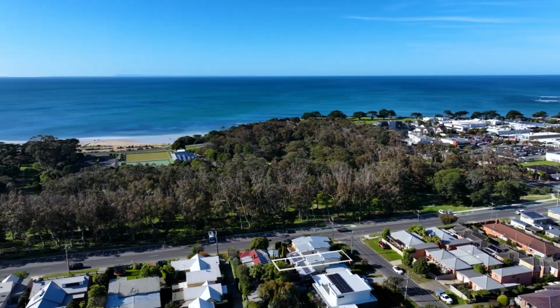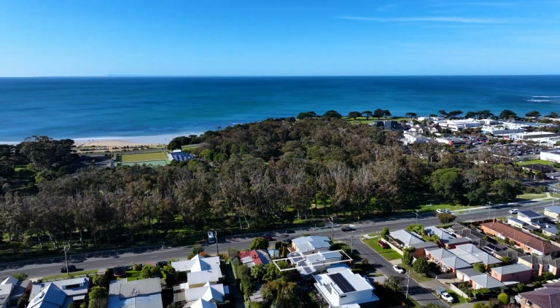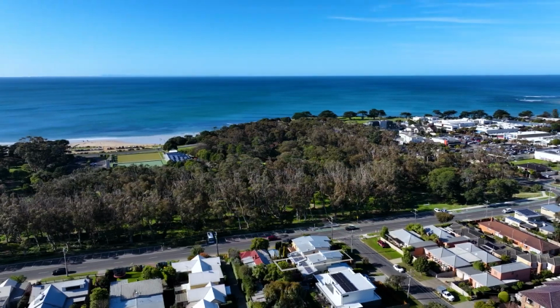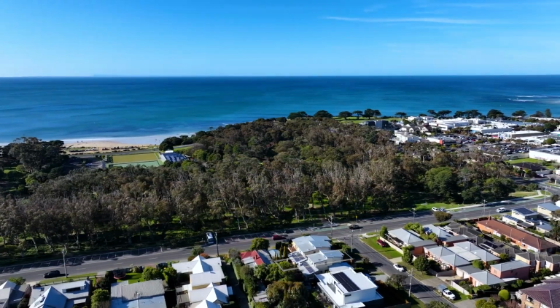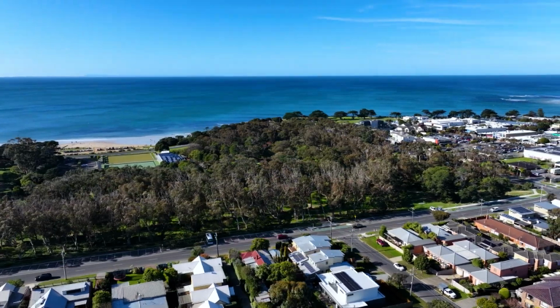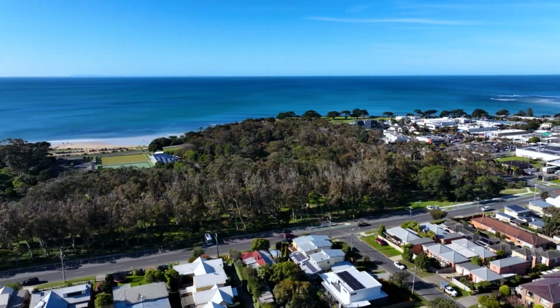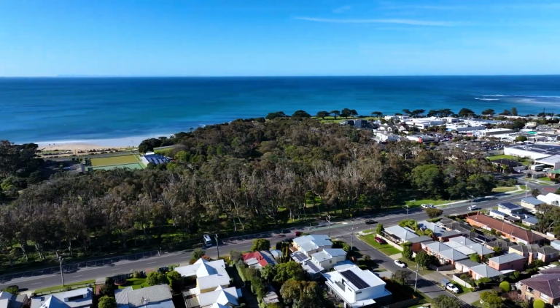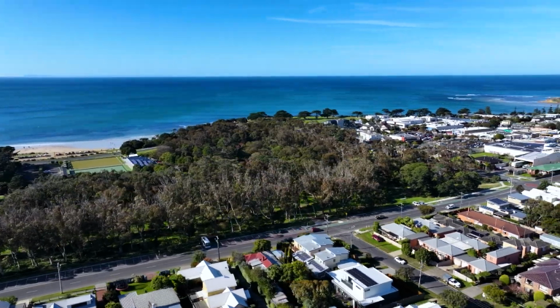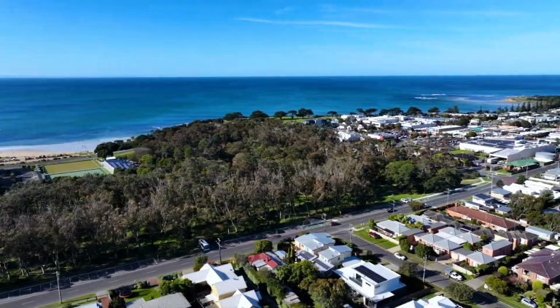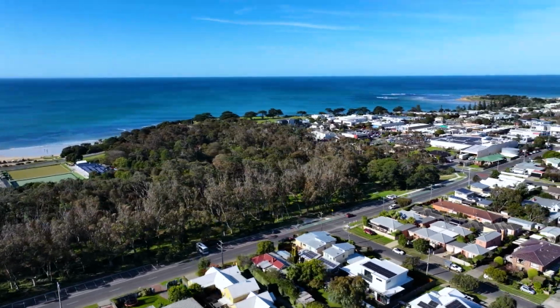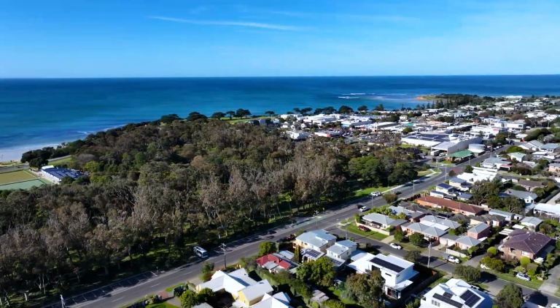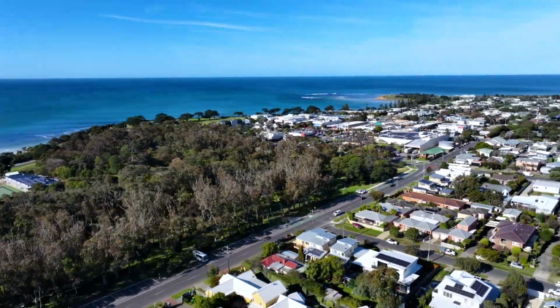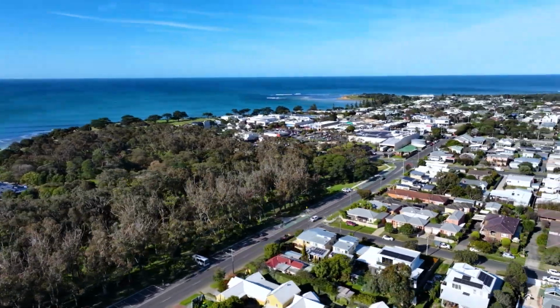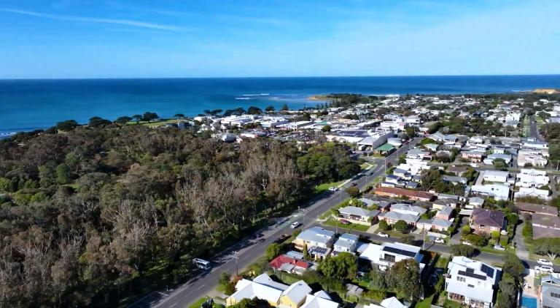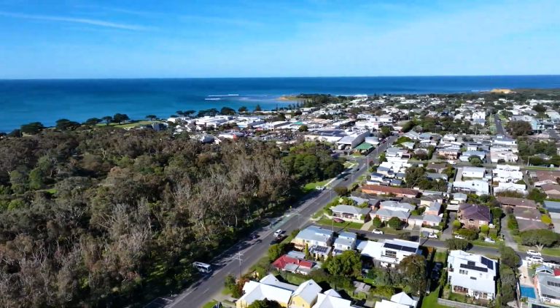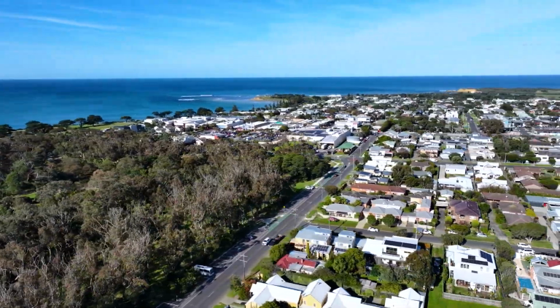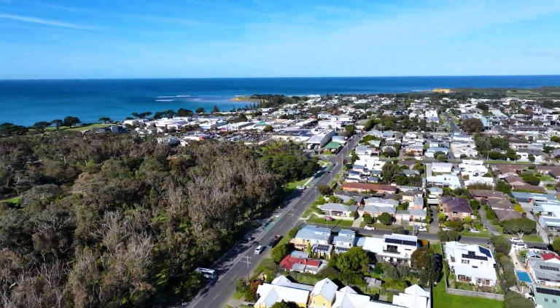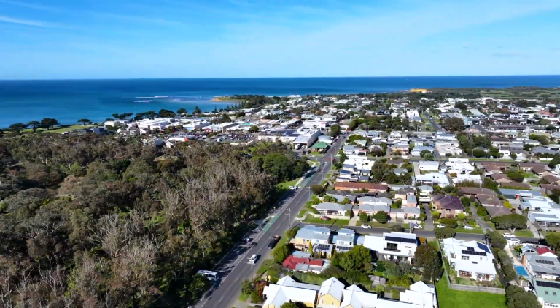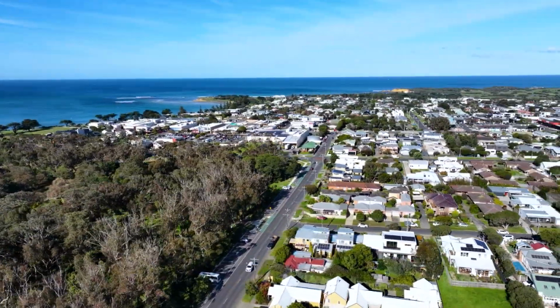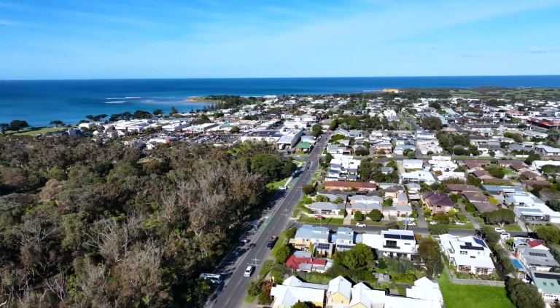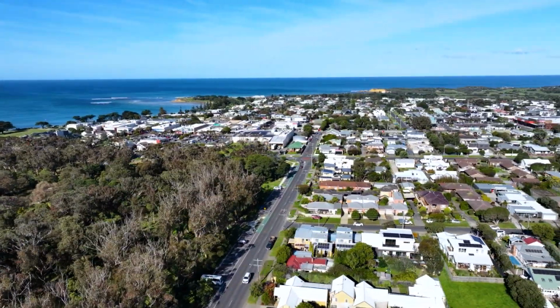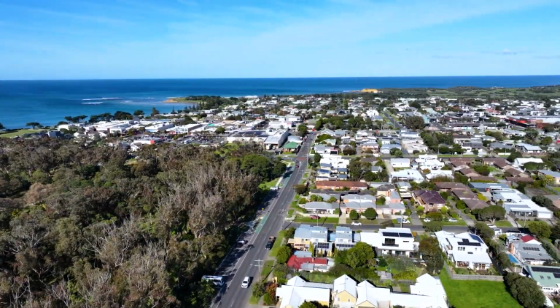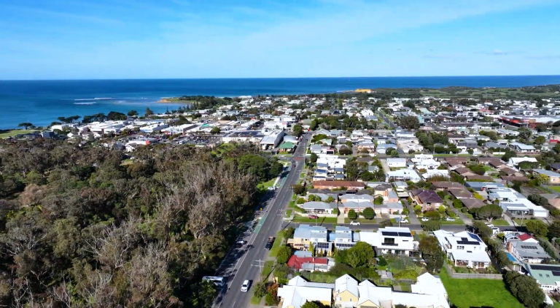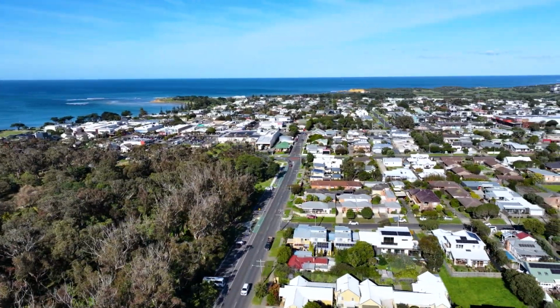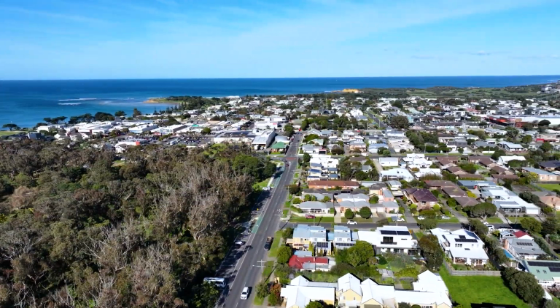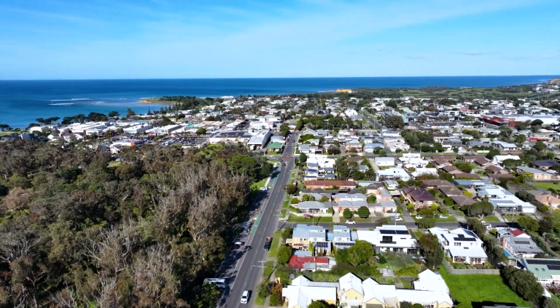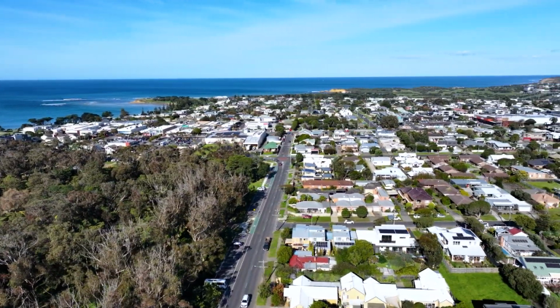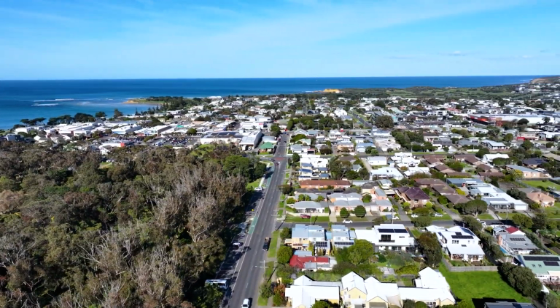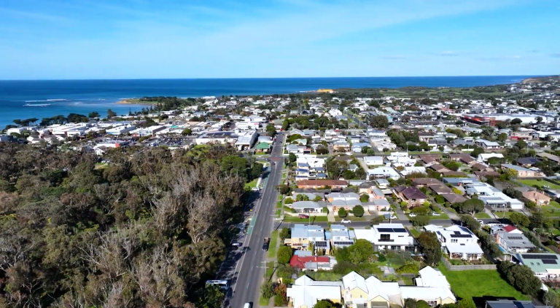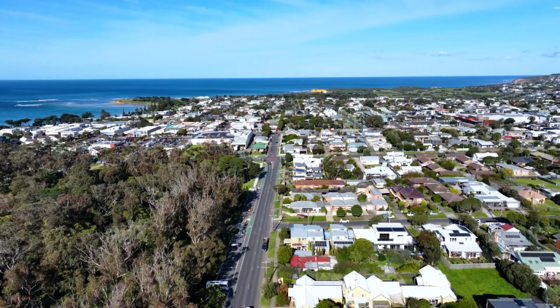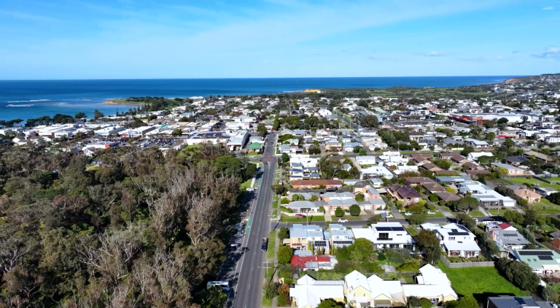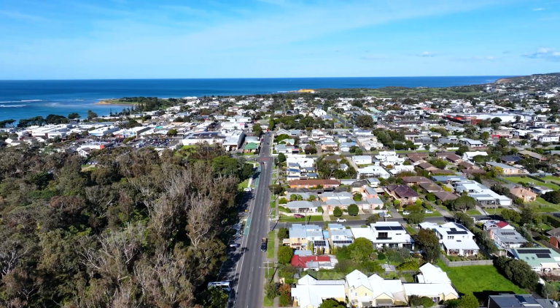To truly appreciate the charm and elegance of this townhouse, an inspection is highly recommended.